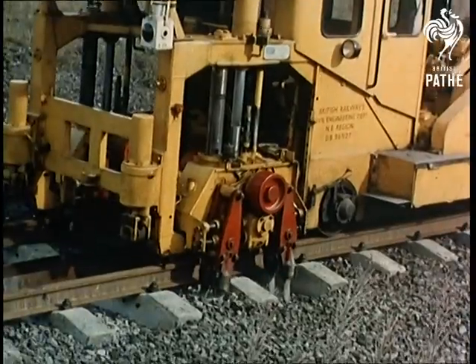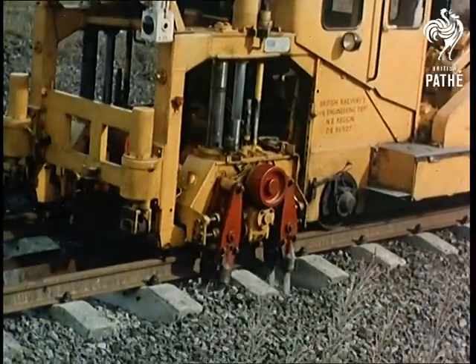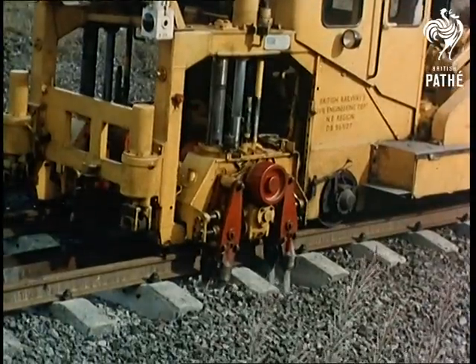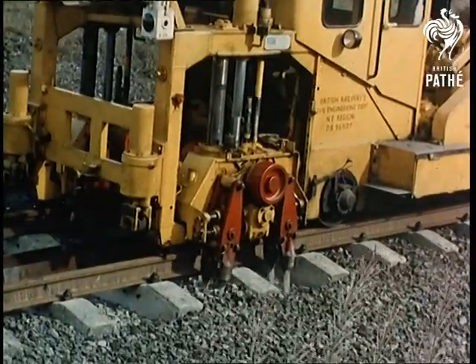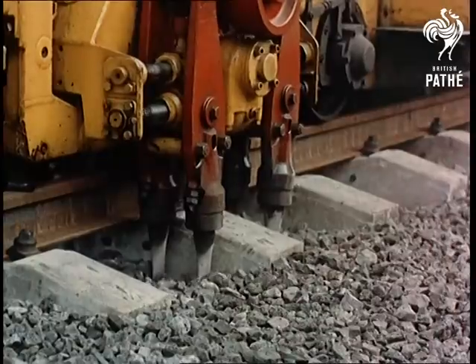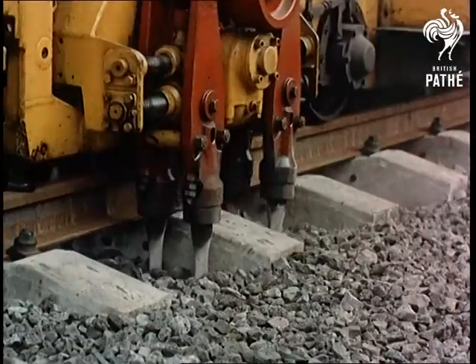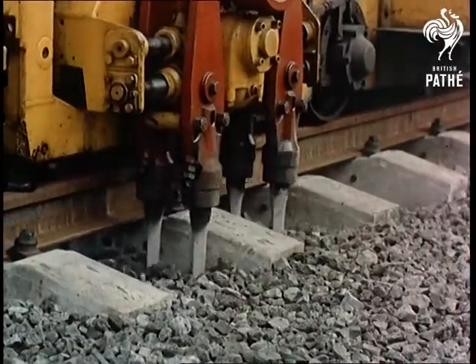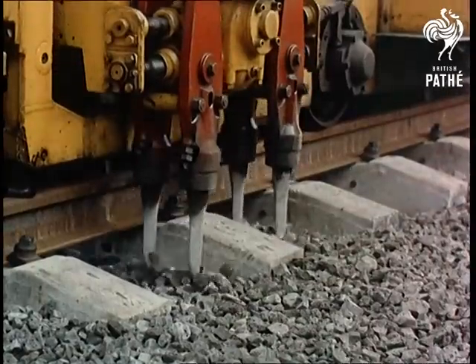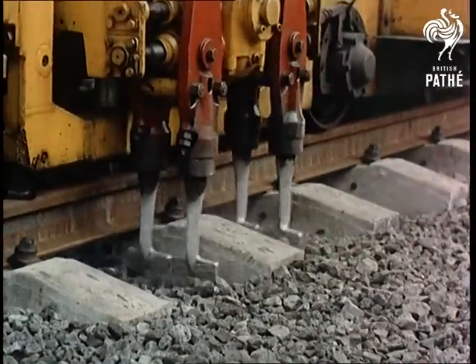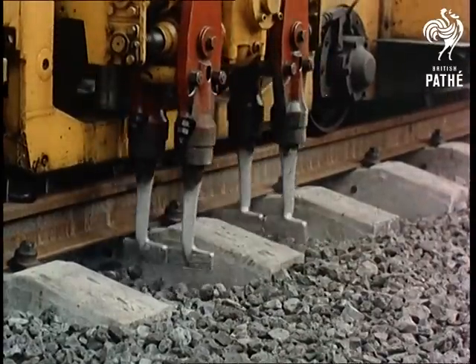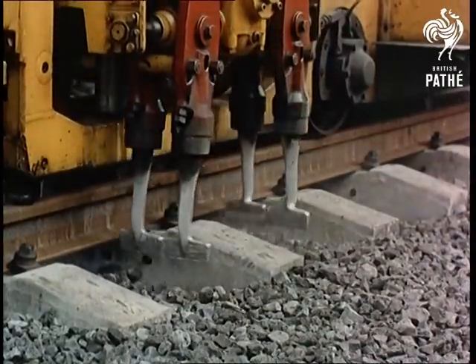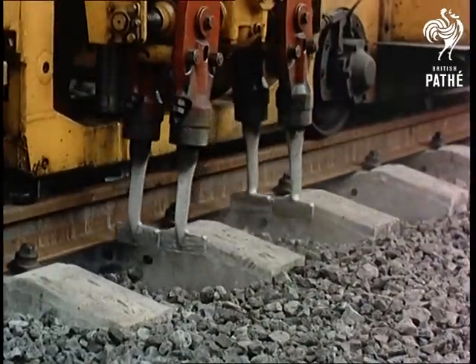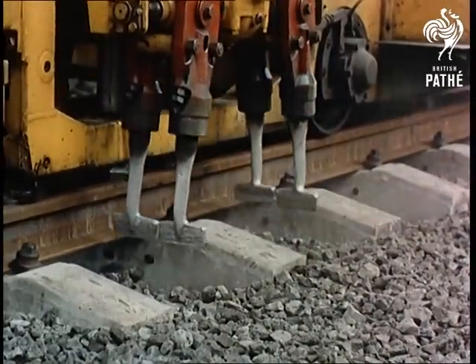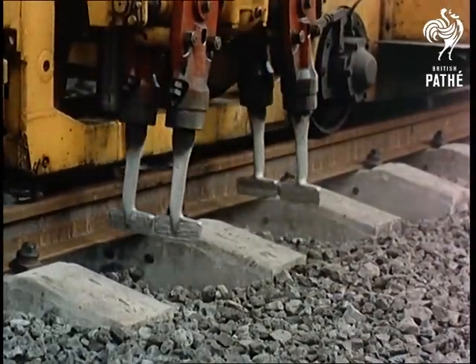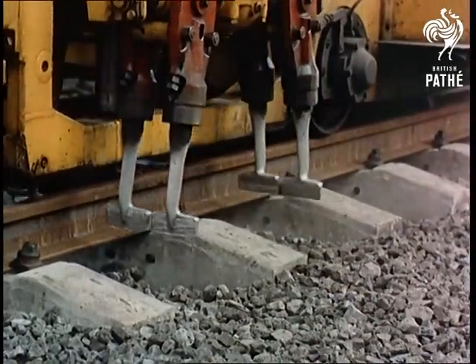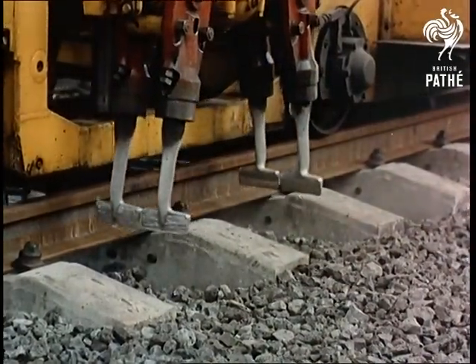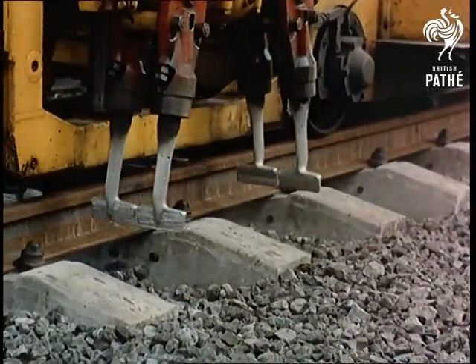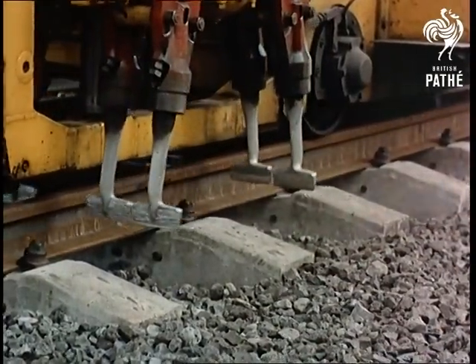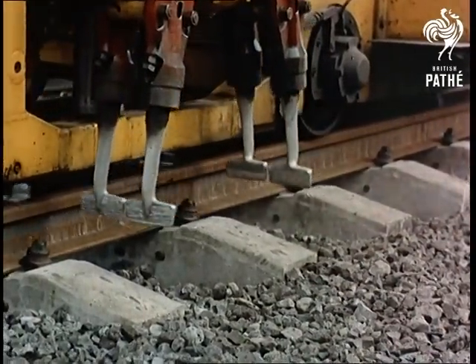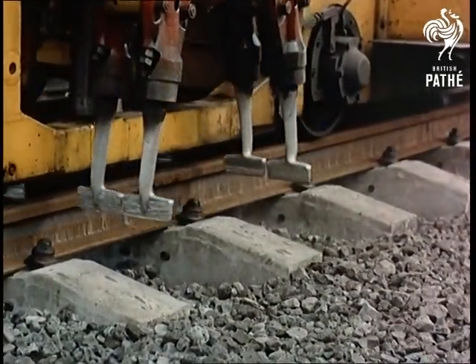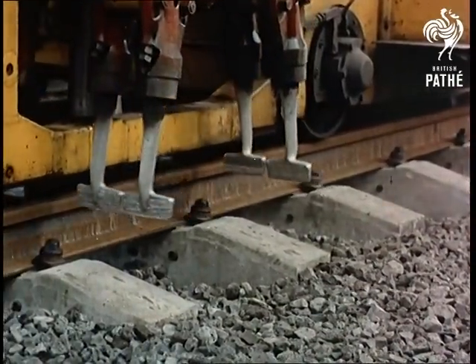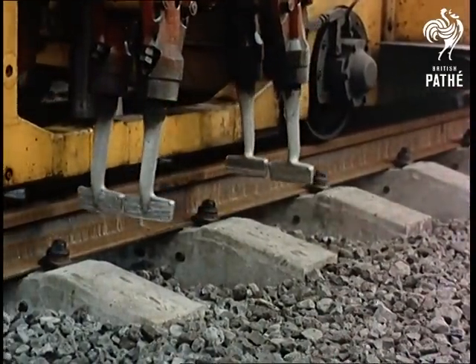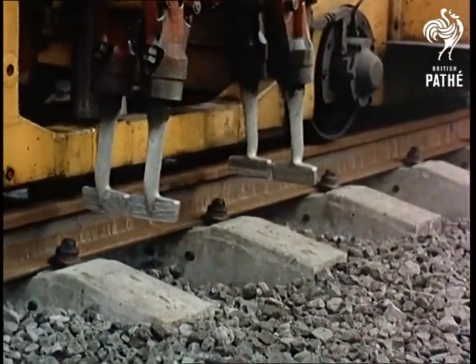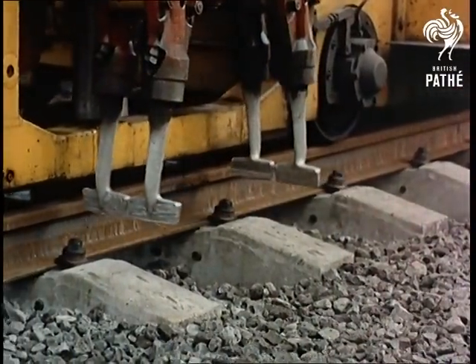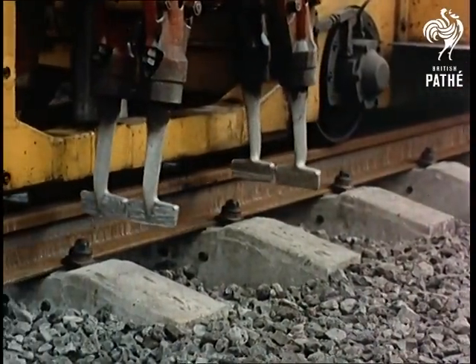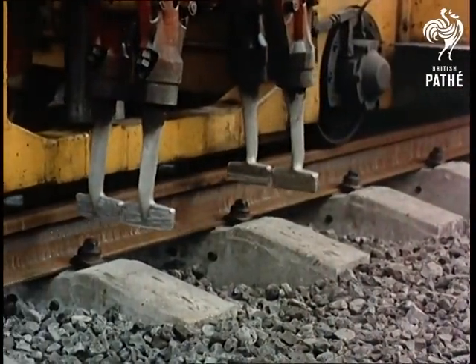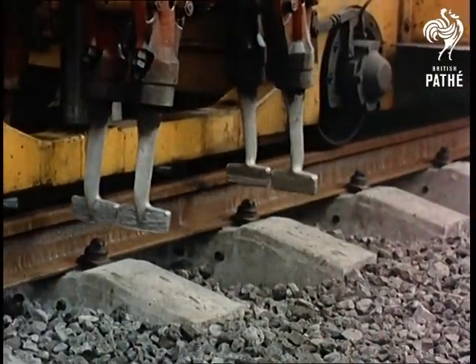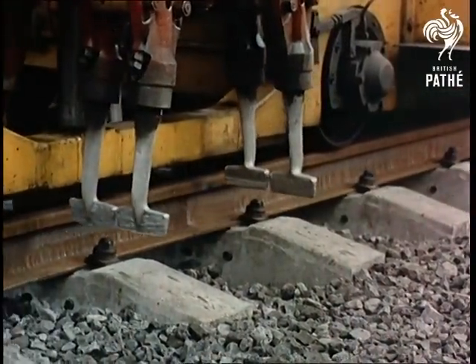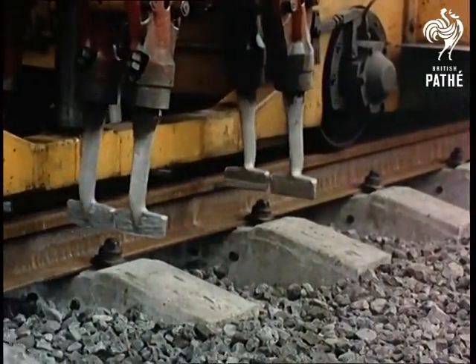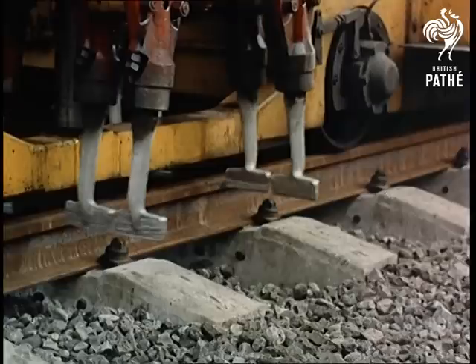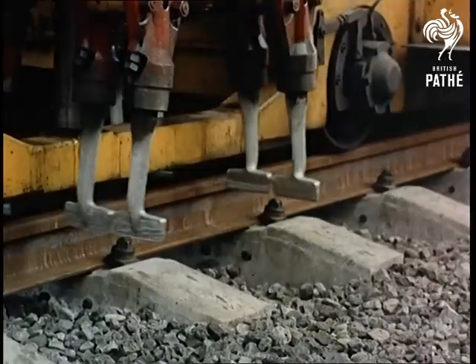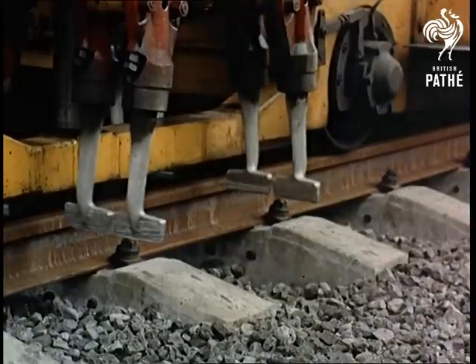These days, ballast is packed underneath the sleepers by the jaws of ballast tampers instead of shovels.